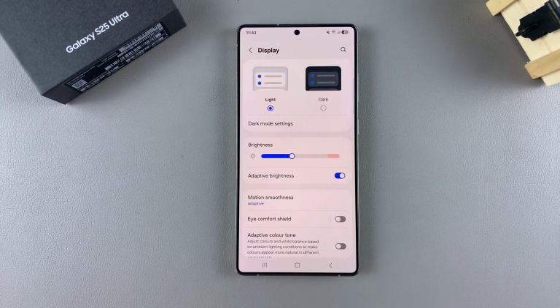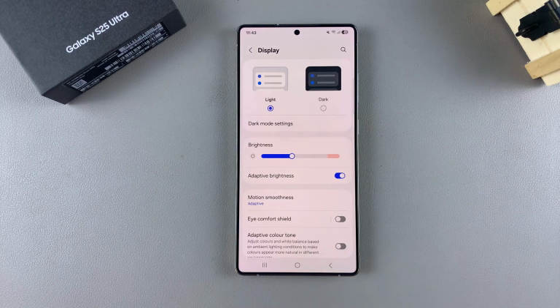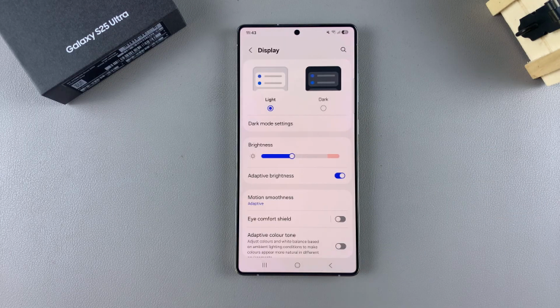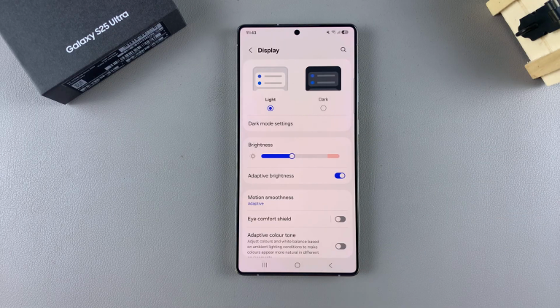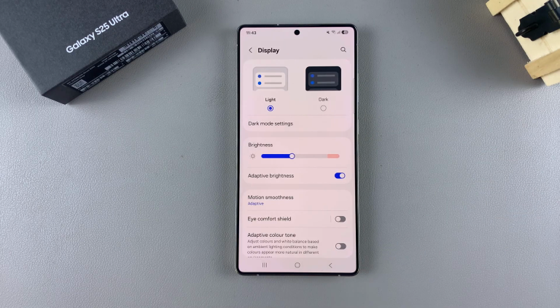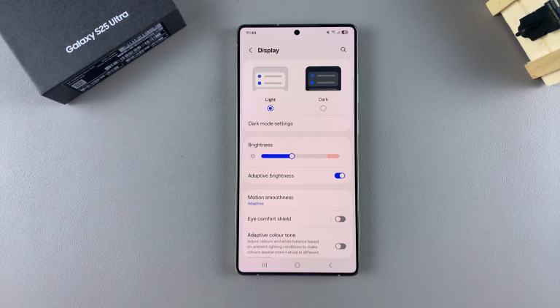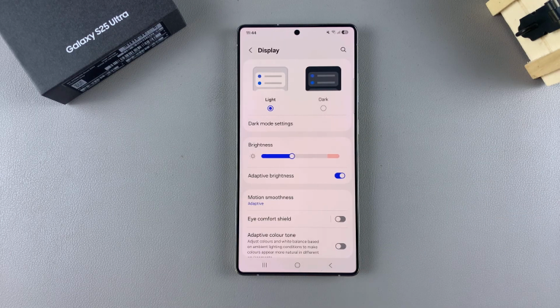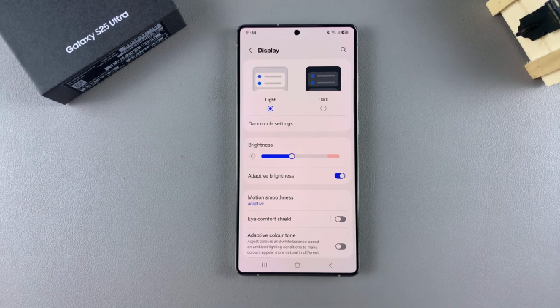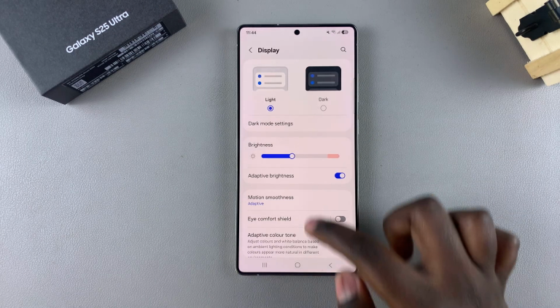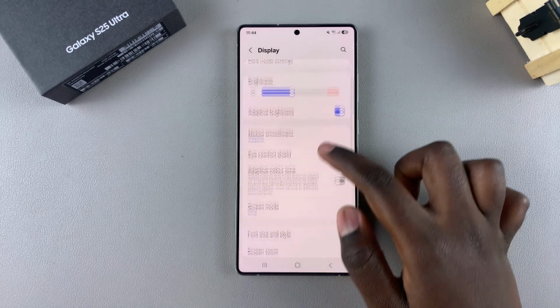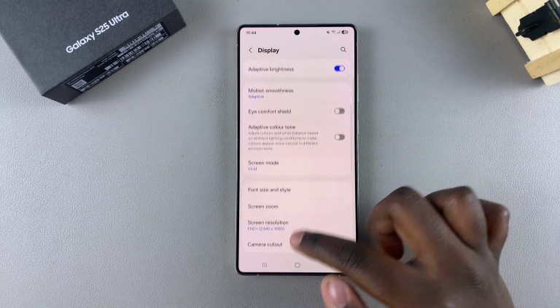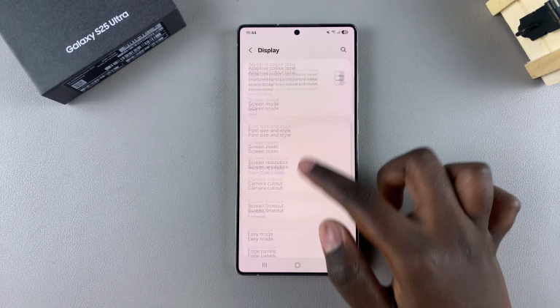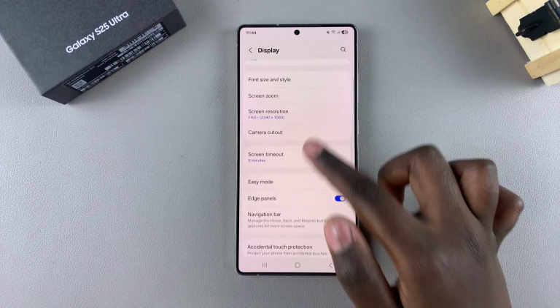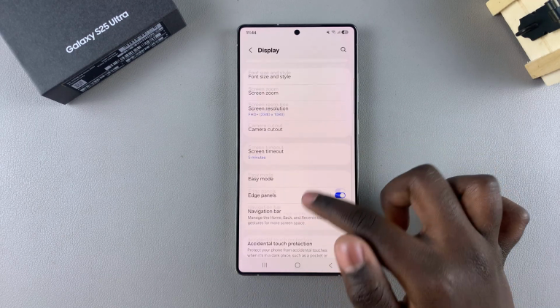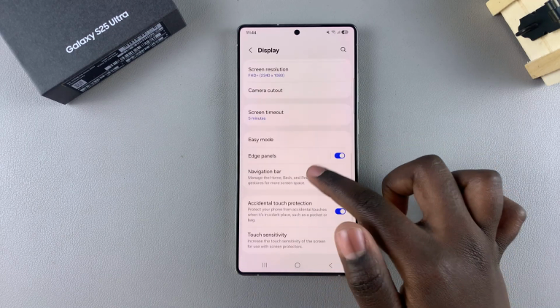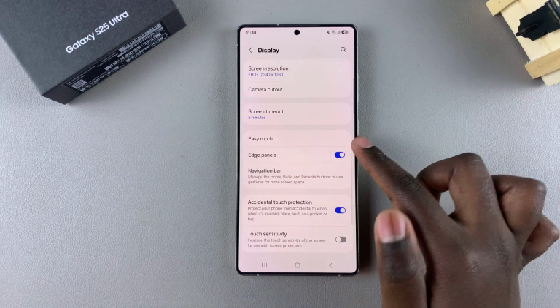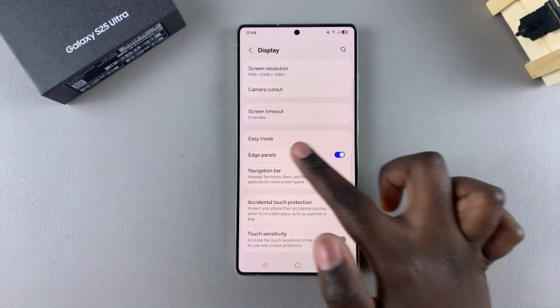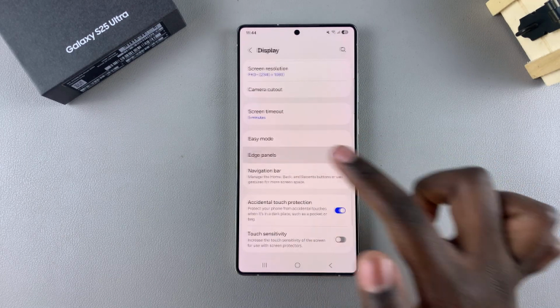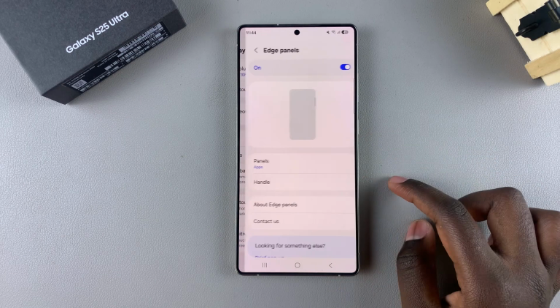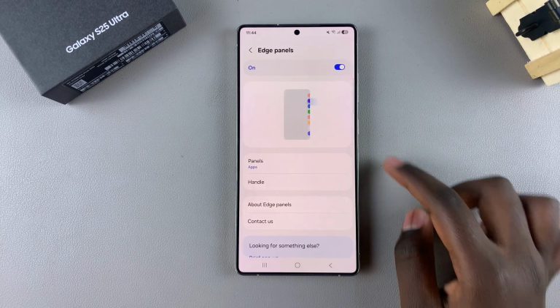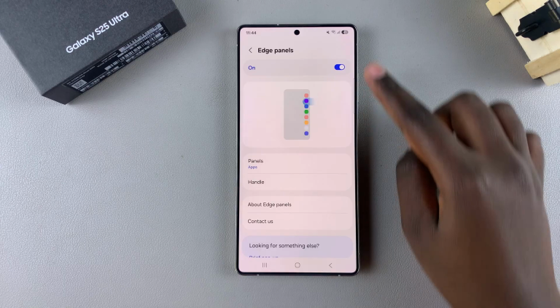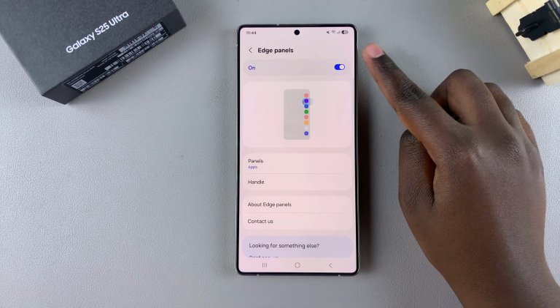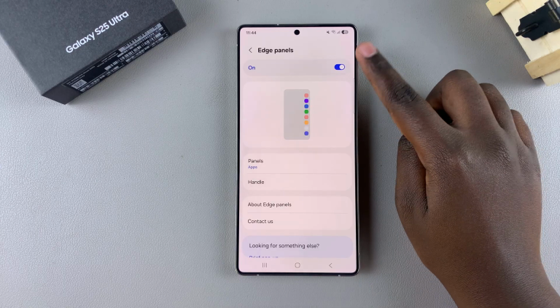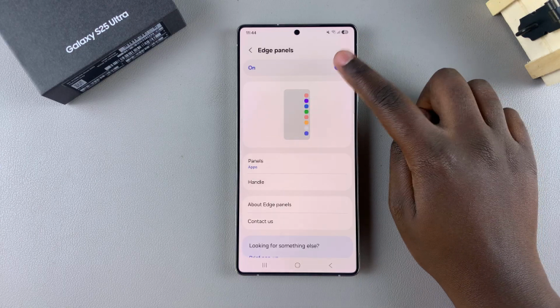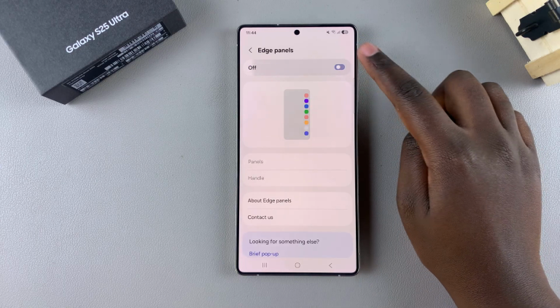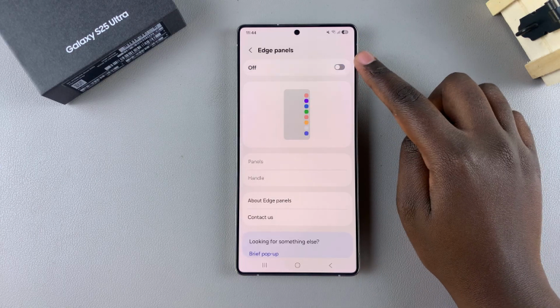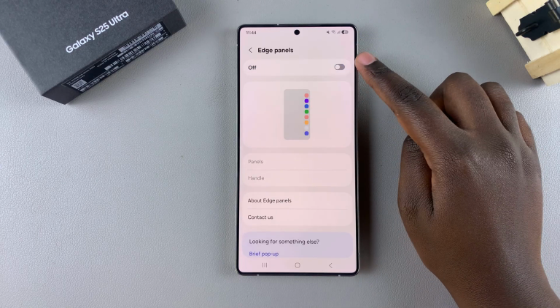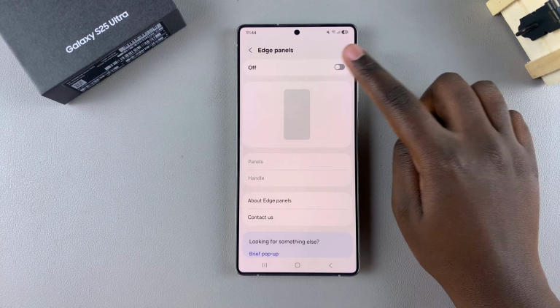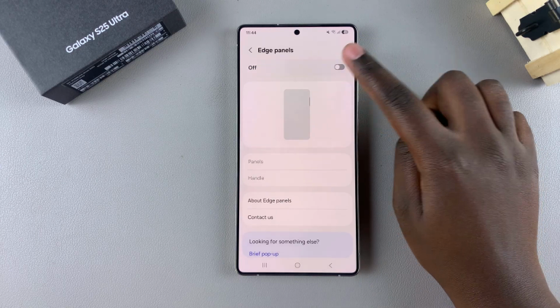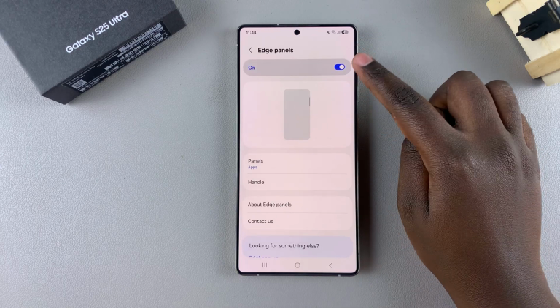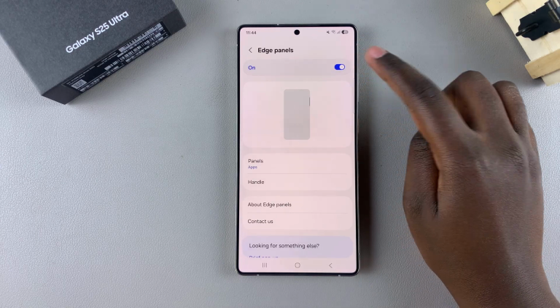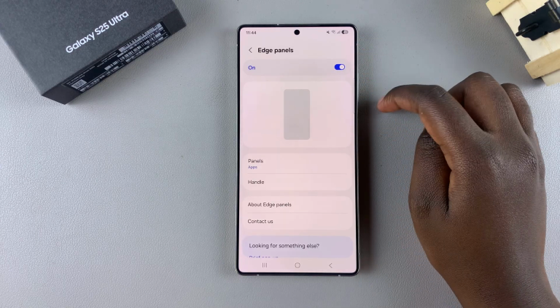Under Display, look for Edge Panels and tap on it, and then you want to ensure that the Edge Panels feature is enabled.